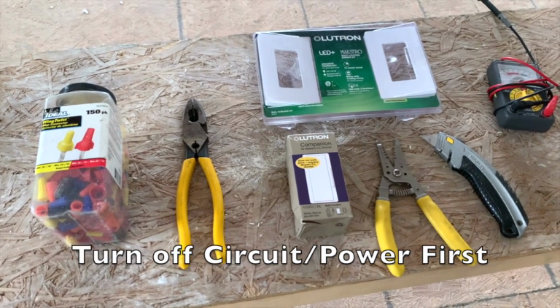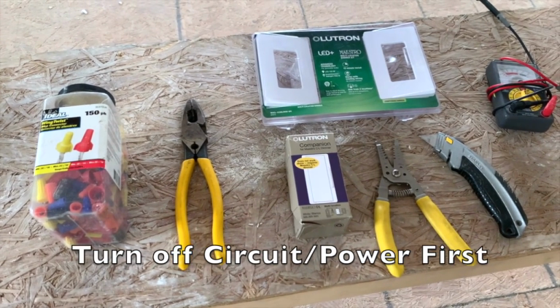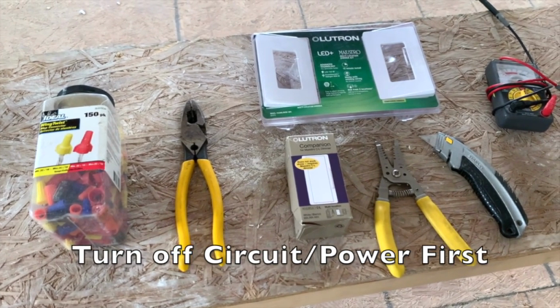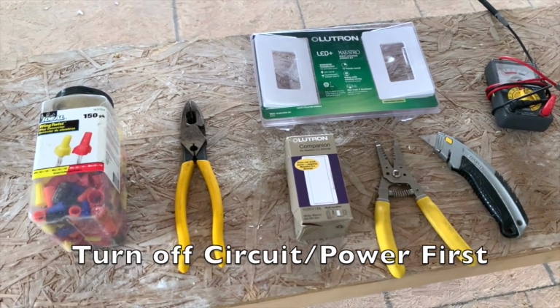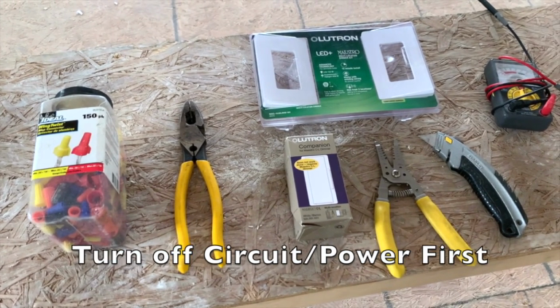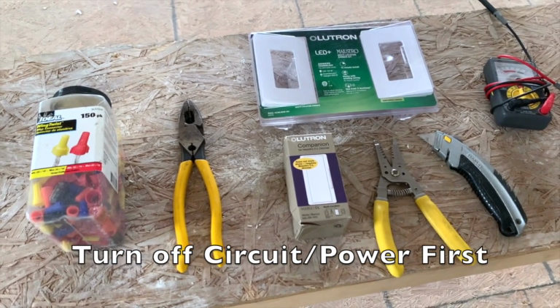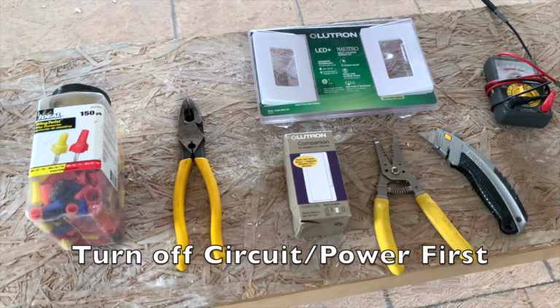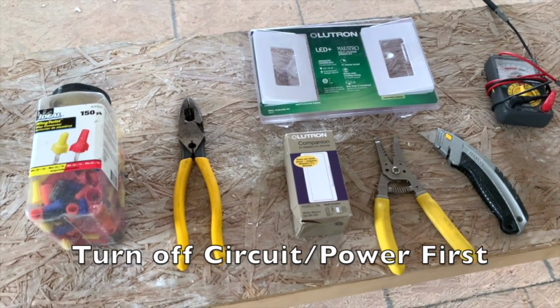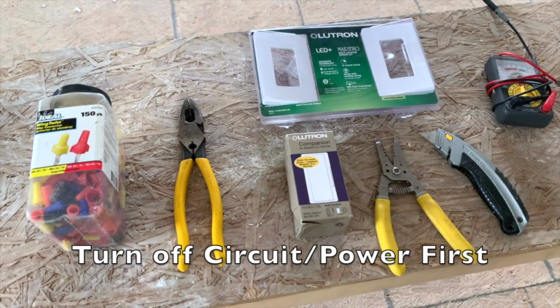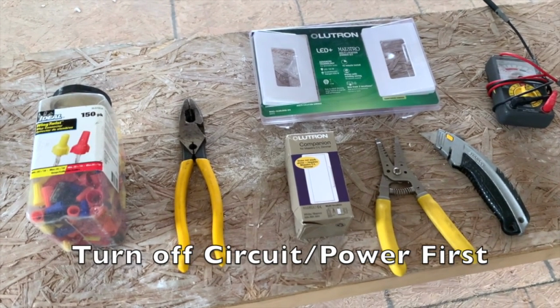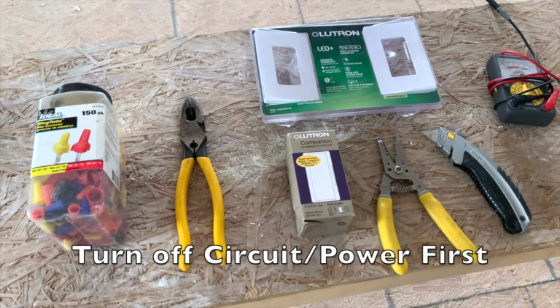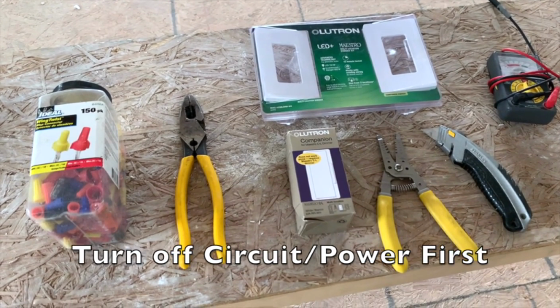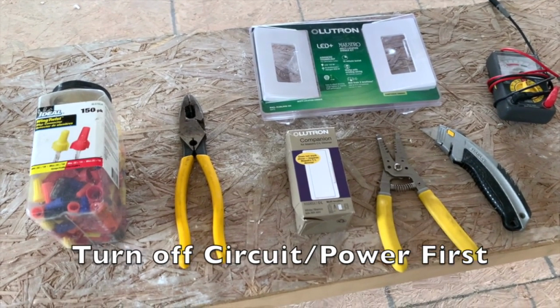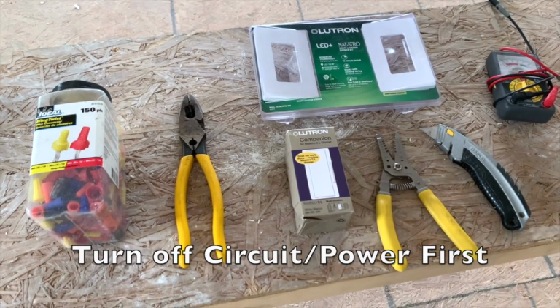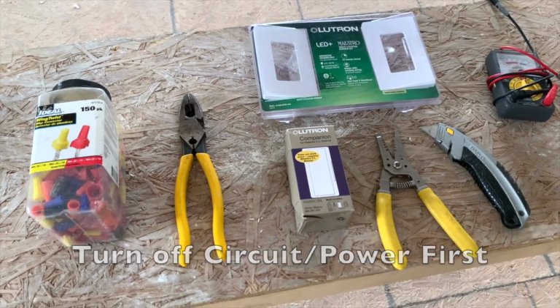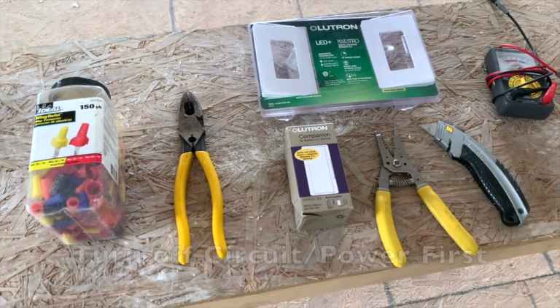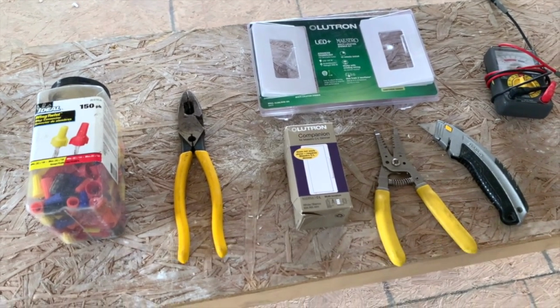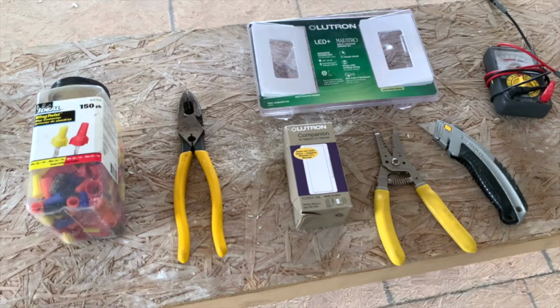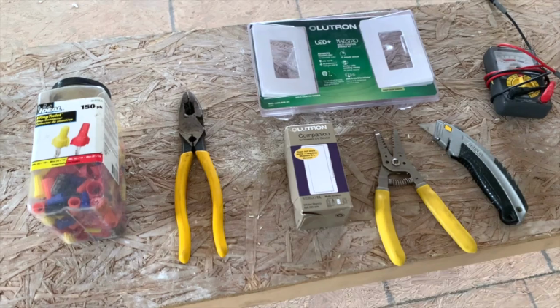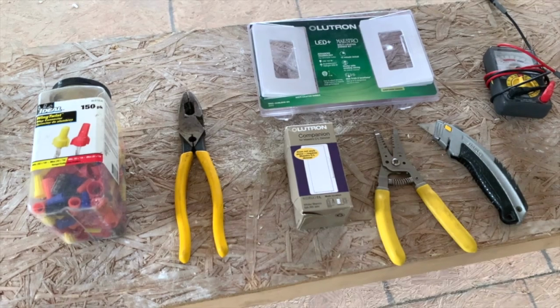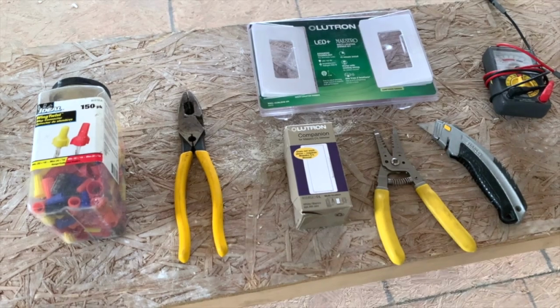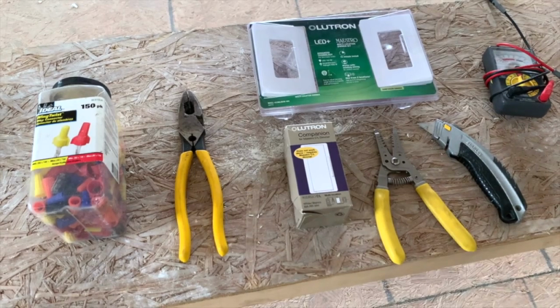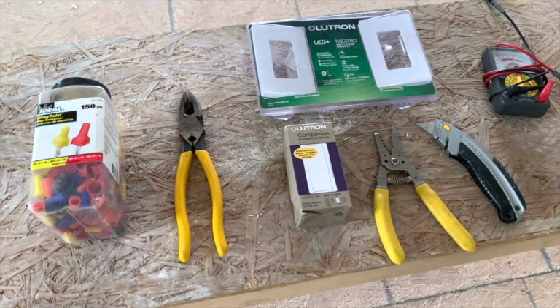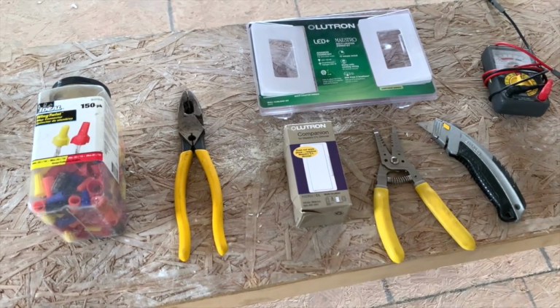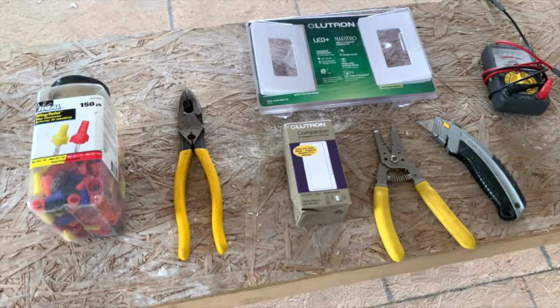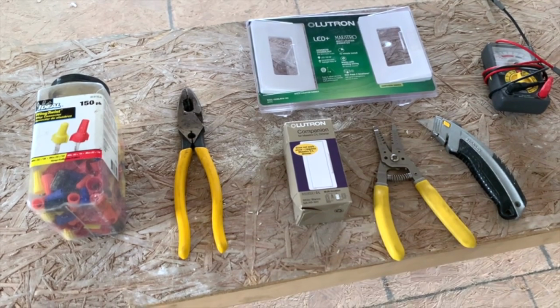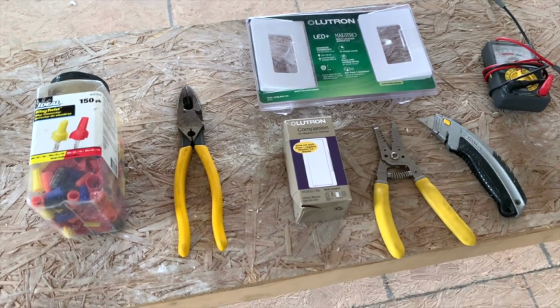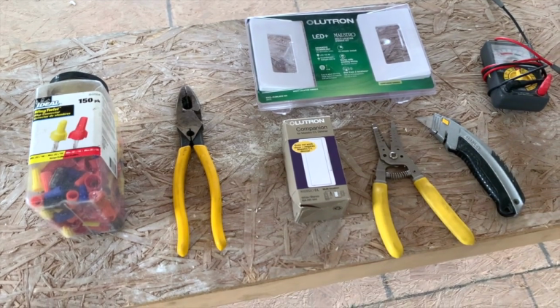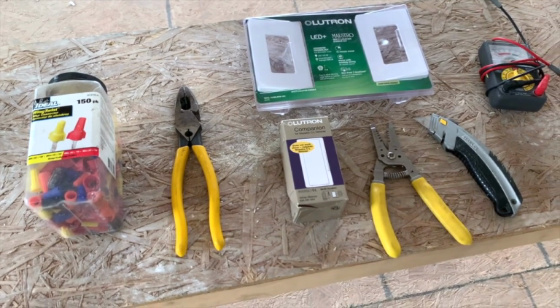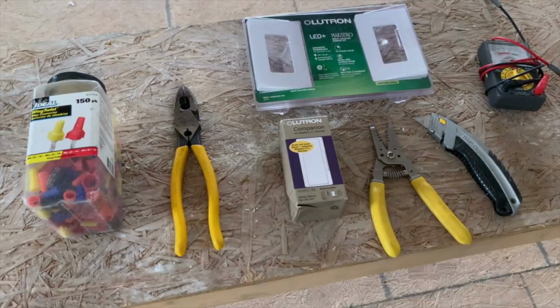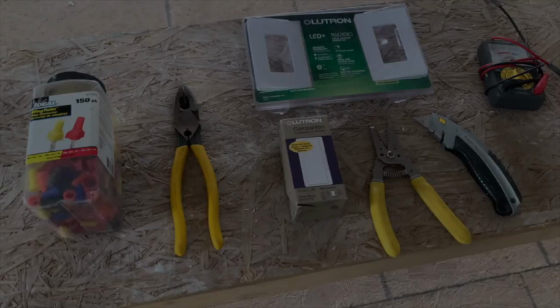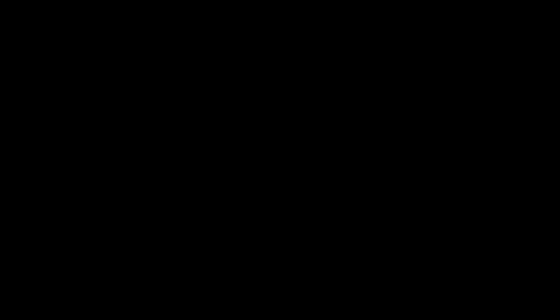Other than this, it's just common tools: electricians pliers and strippers.